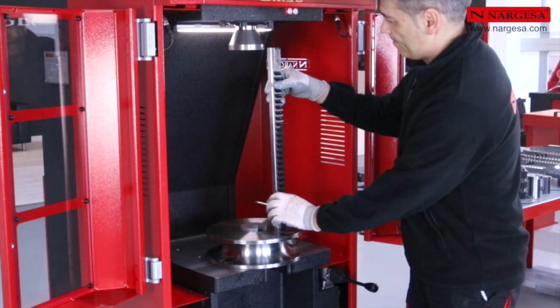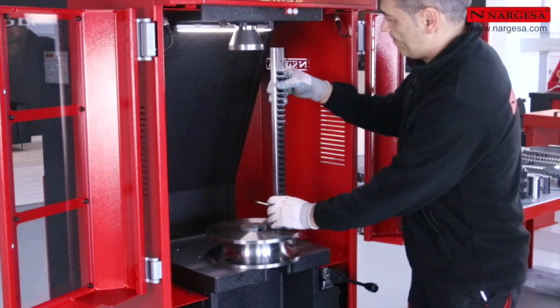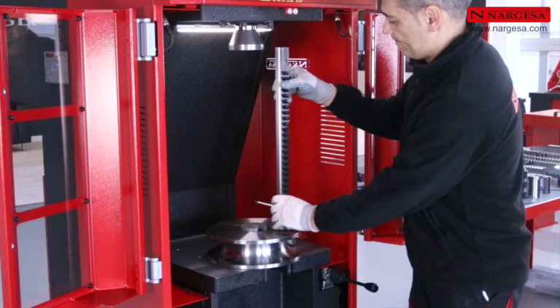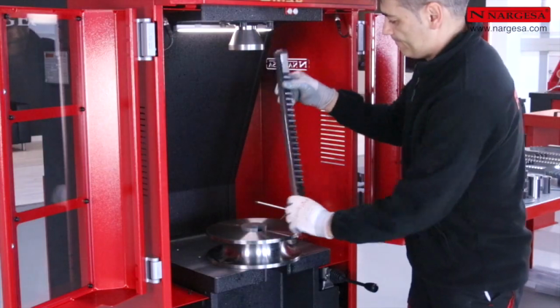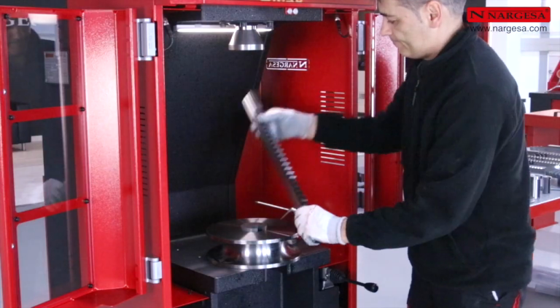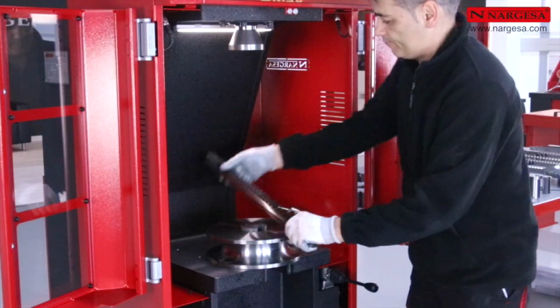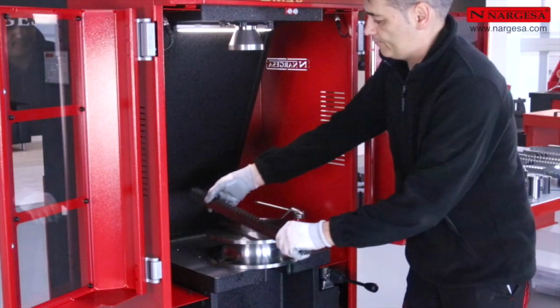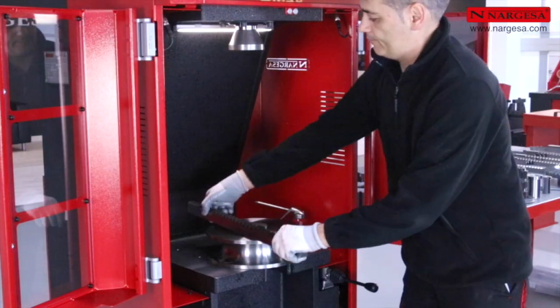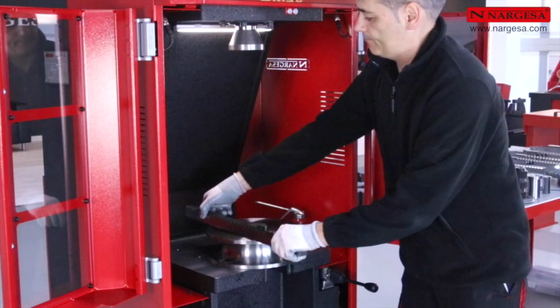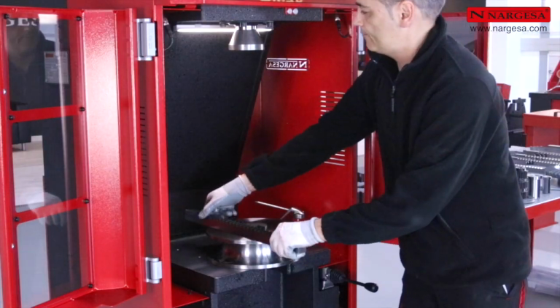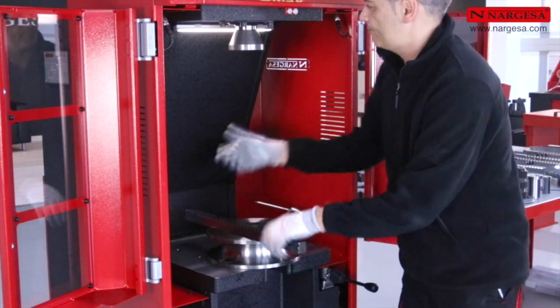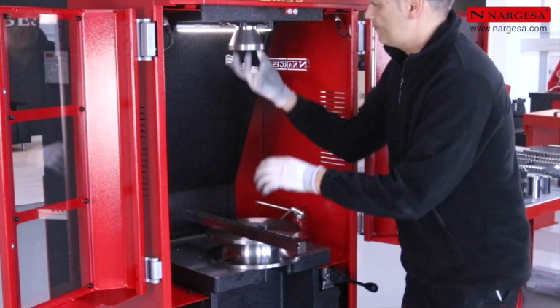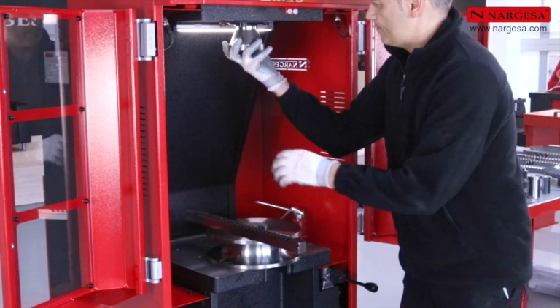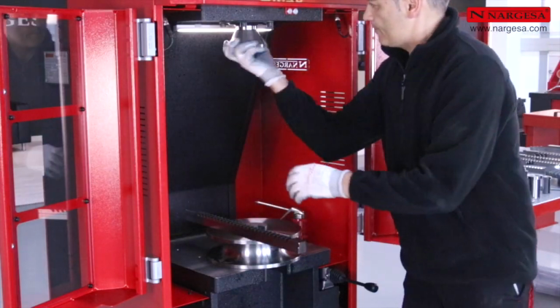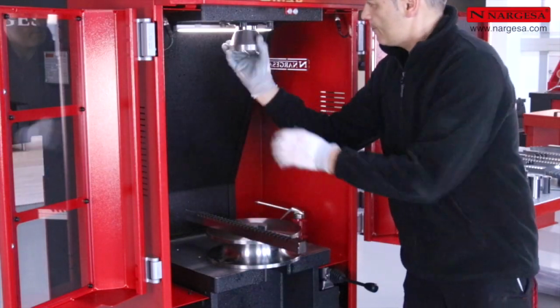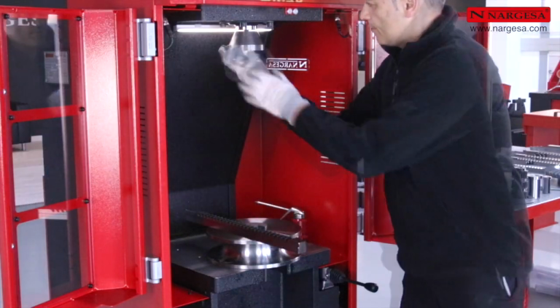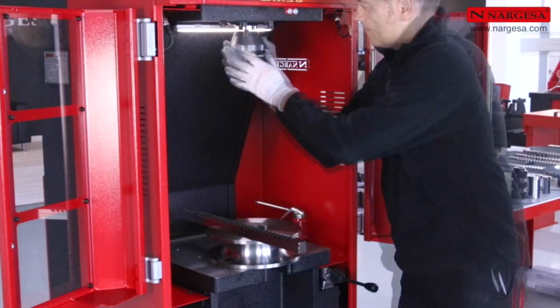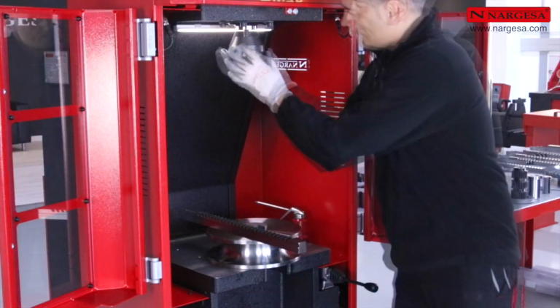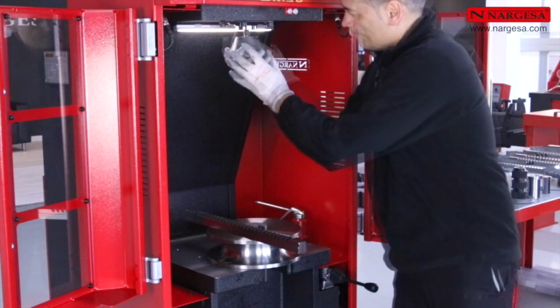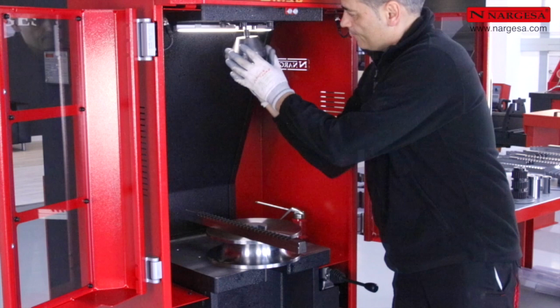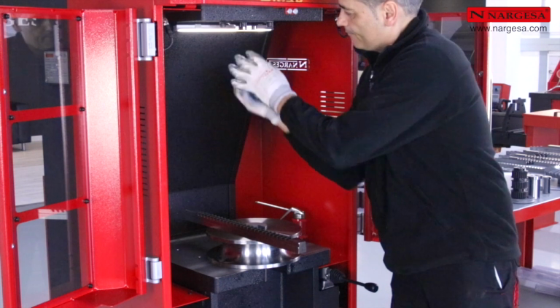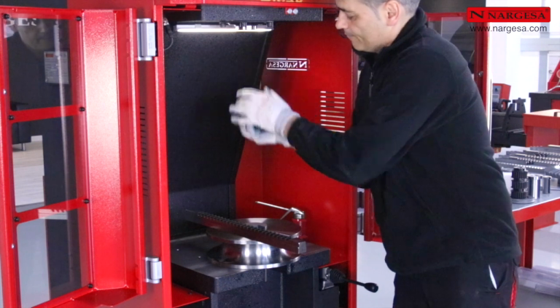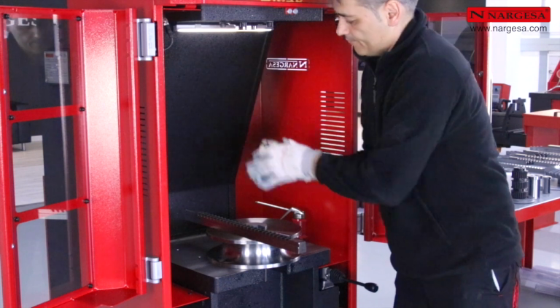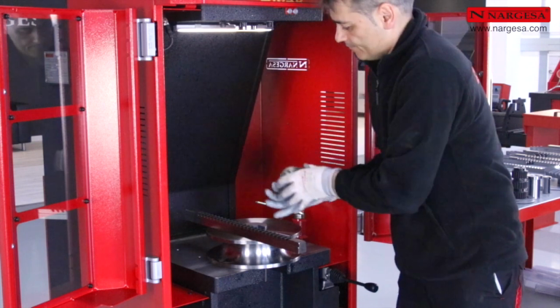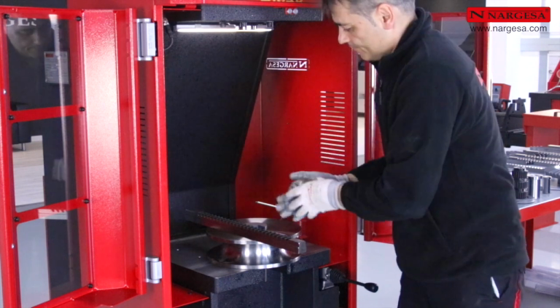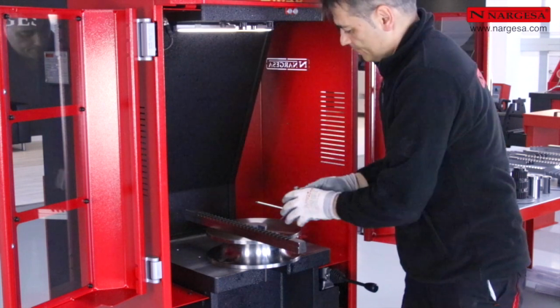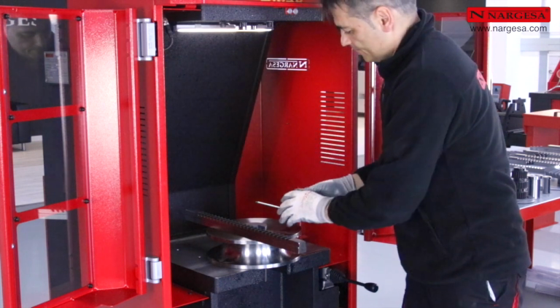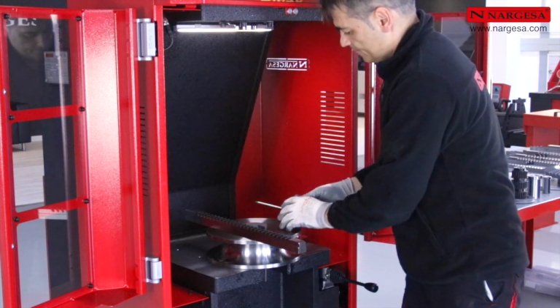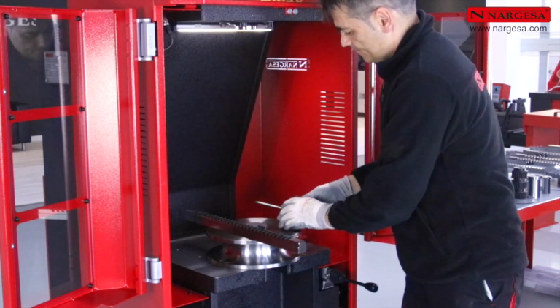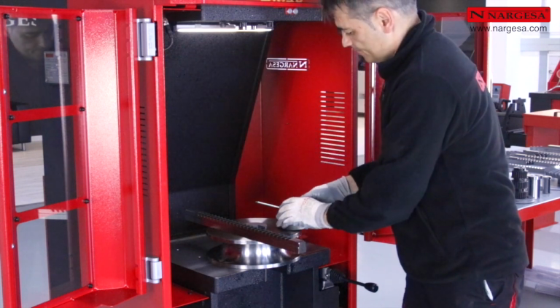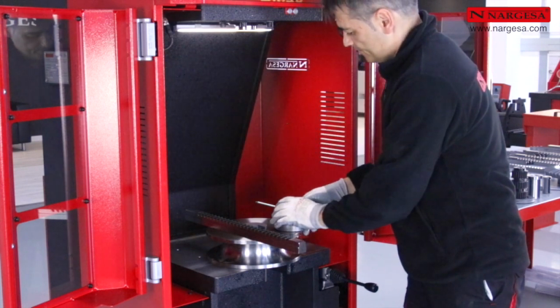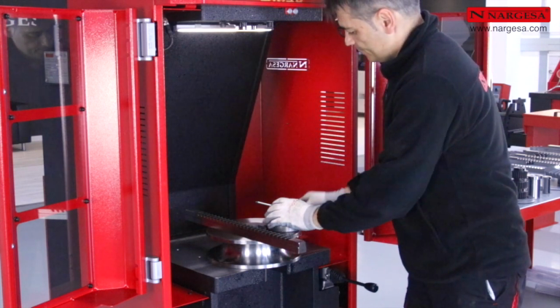Para poder ganar recorrido al pistón, podemos sustituir la sufridera de empuje por una de menor grueso.